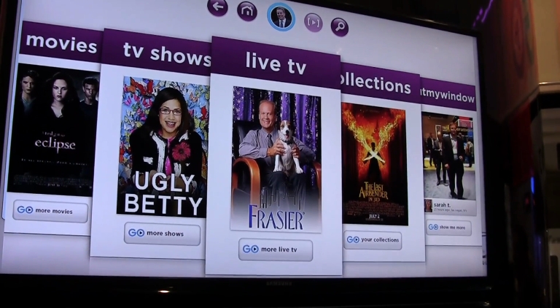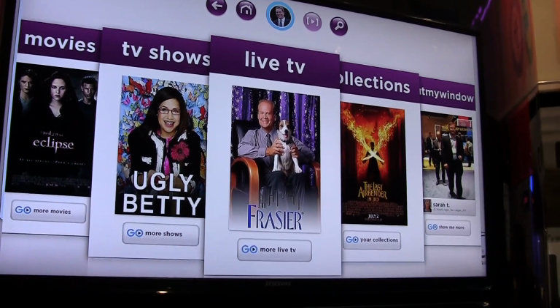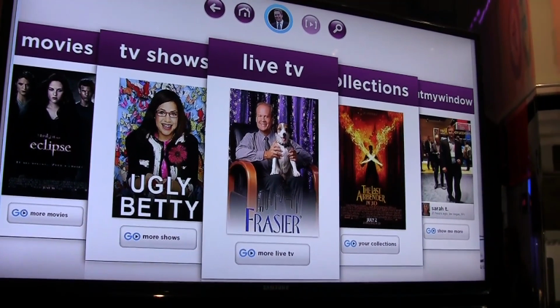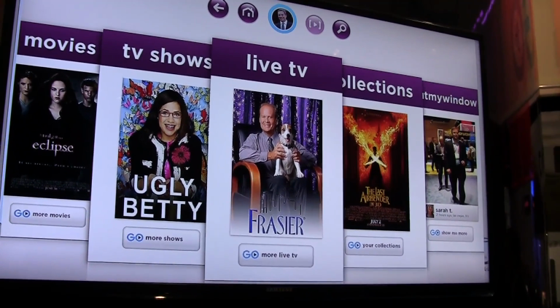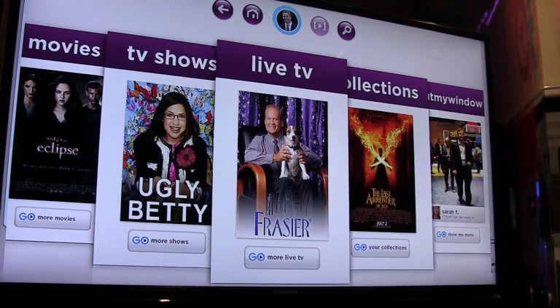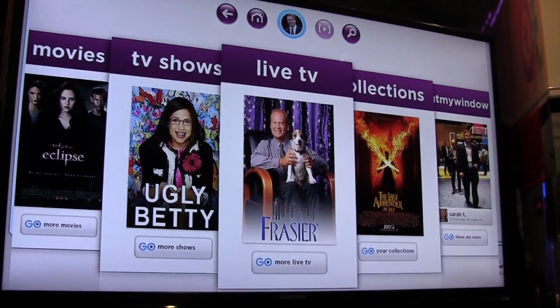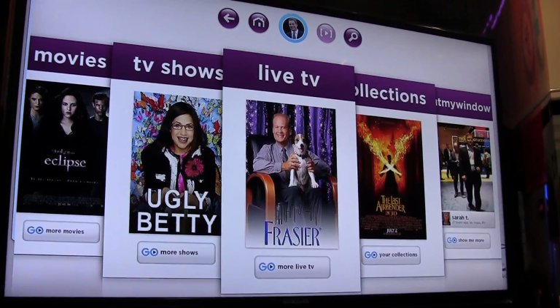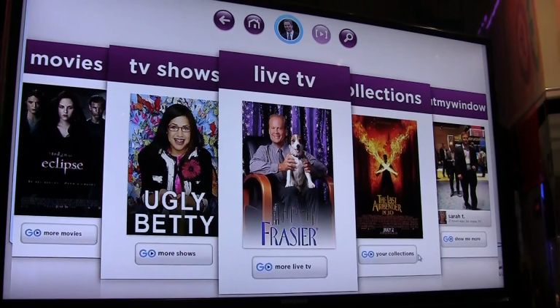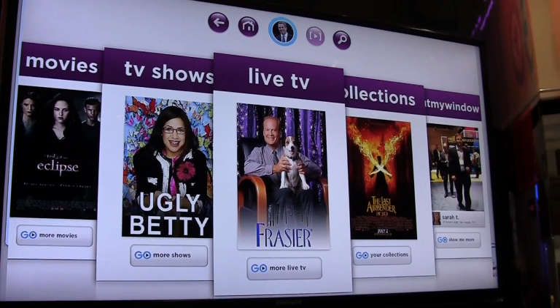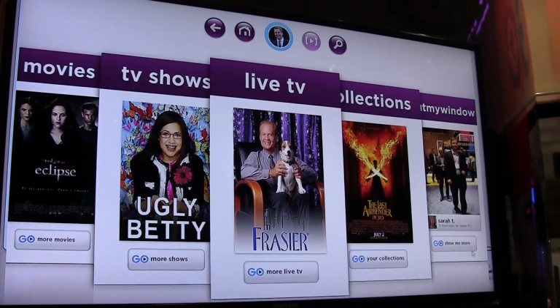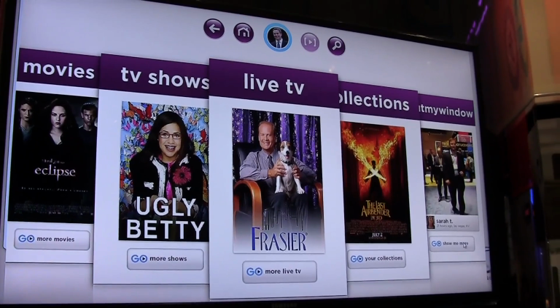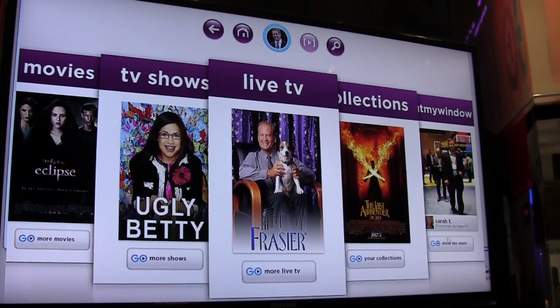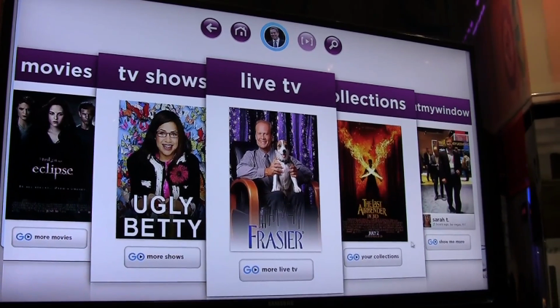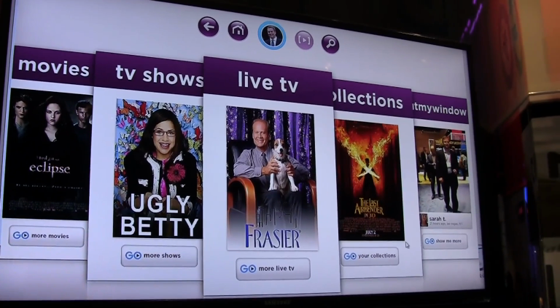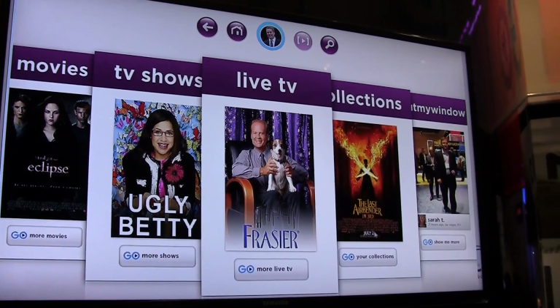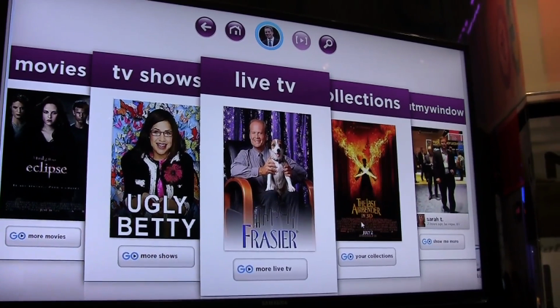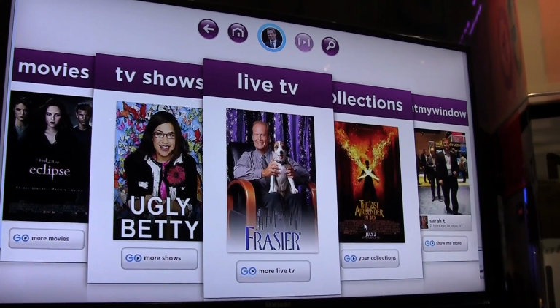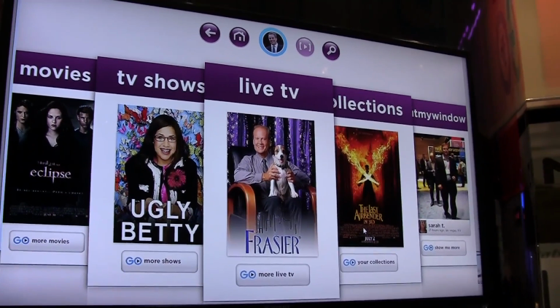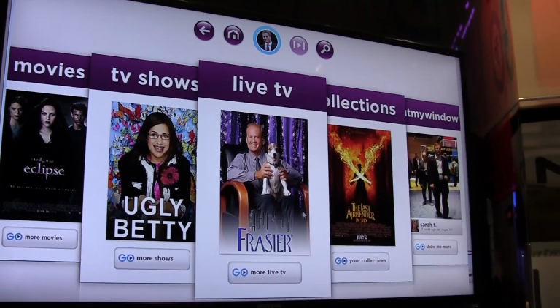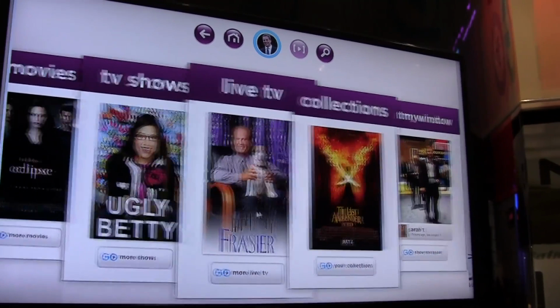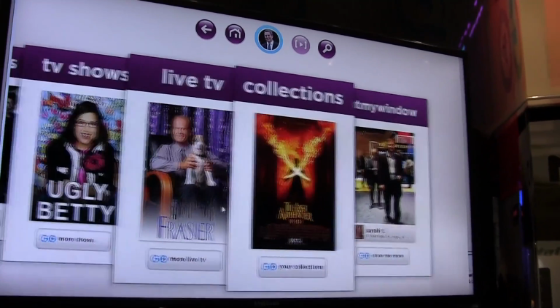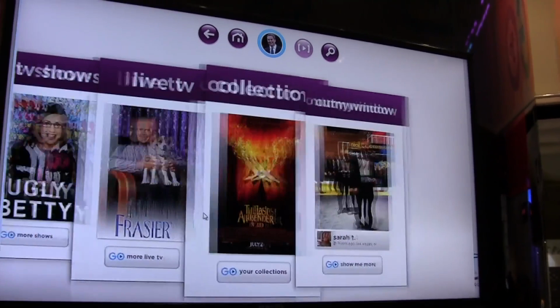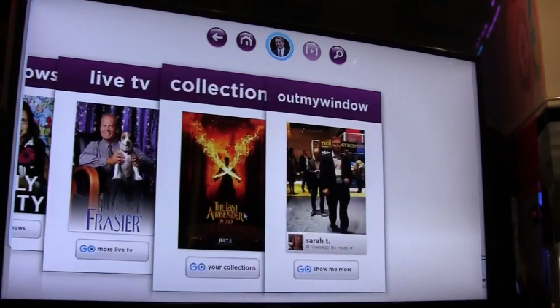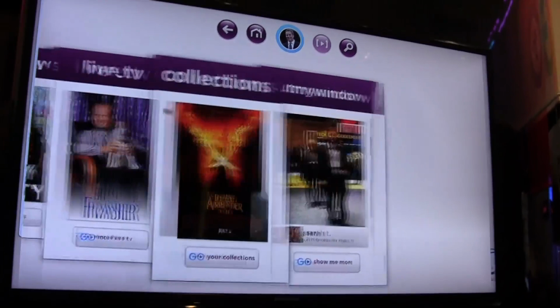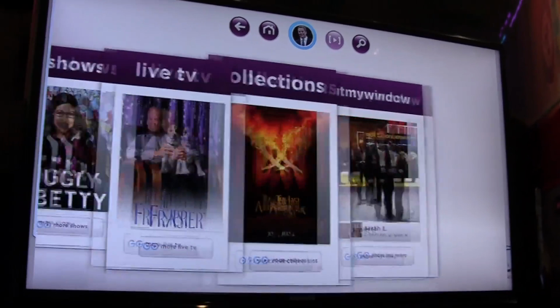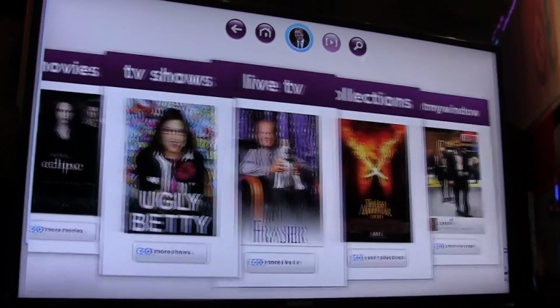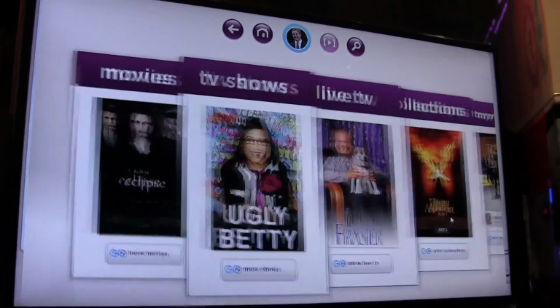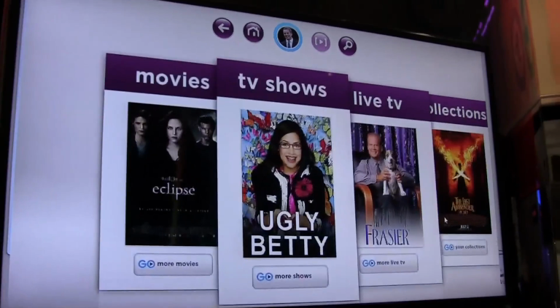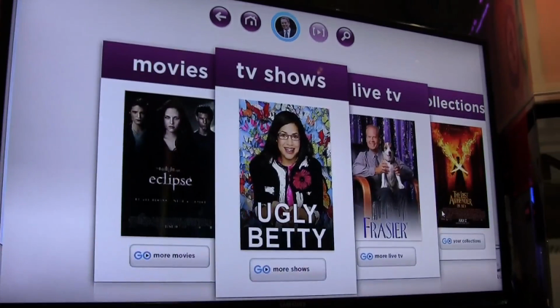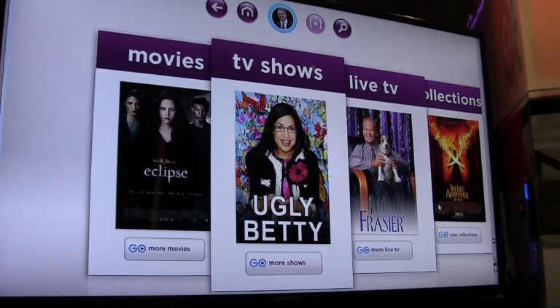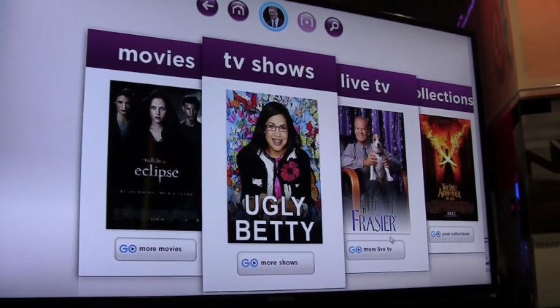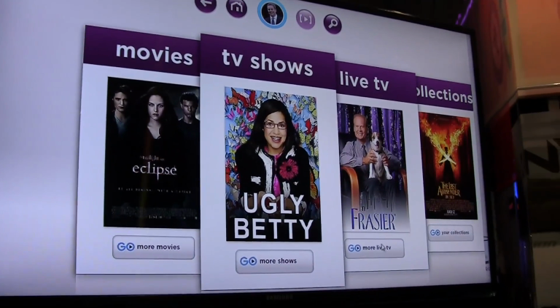Hey guys, how are you doing? So here's the home page. It's a card-based design, and content hides behind these different cards.